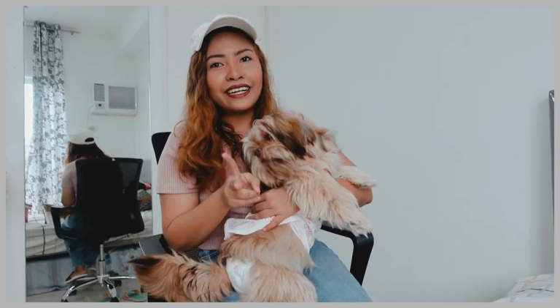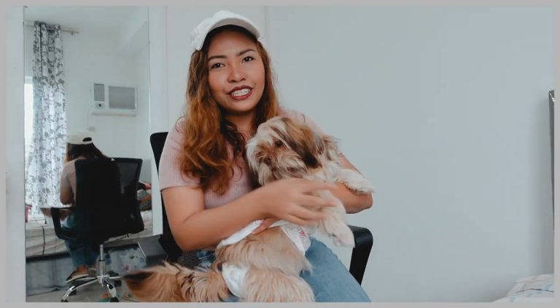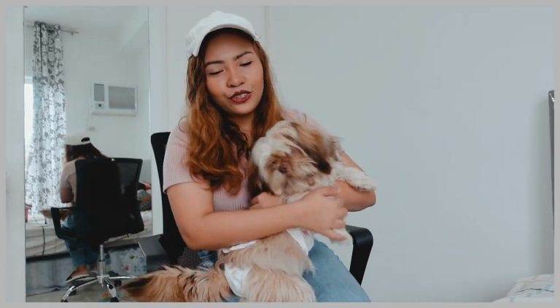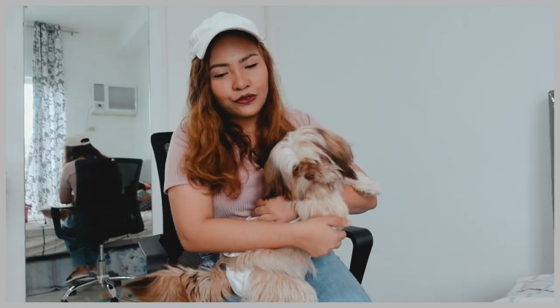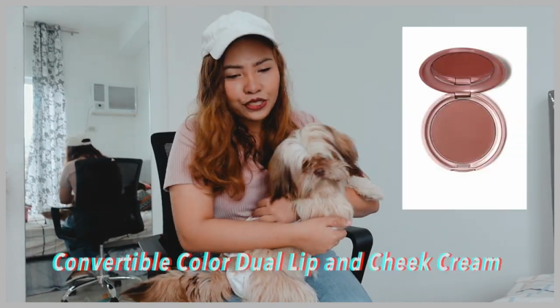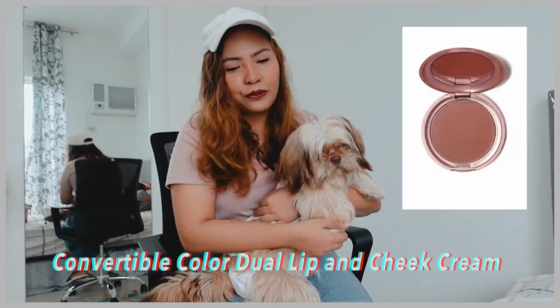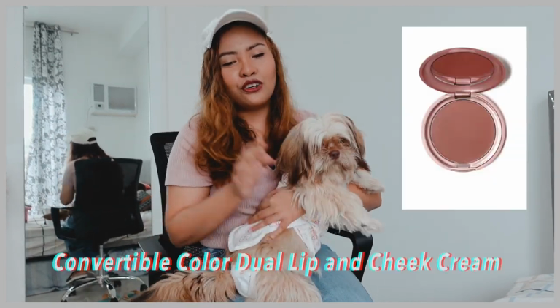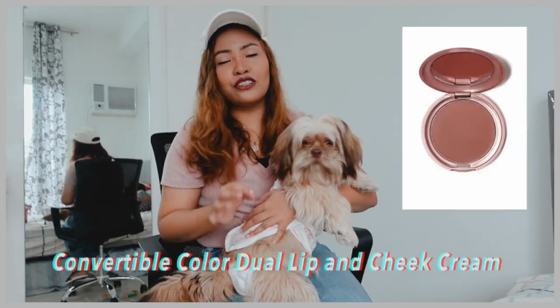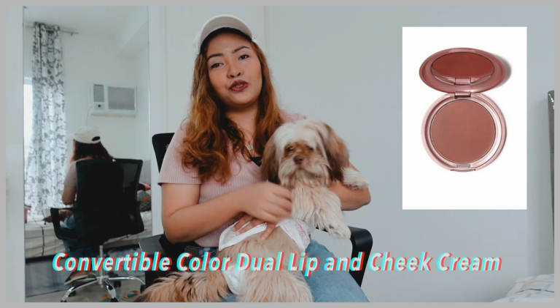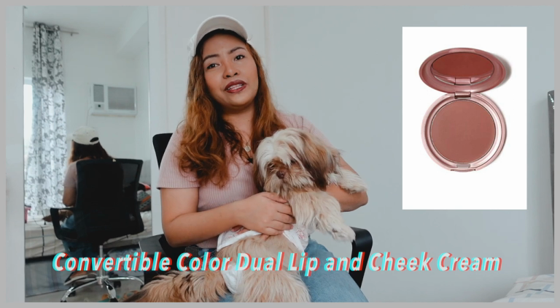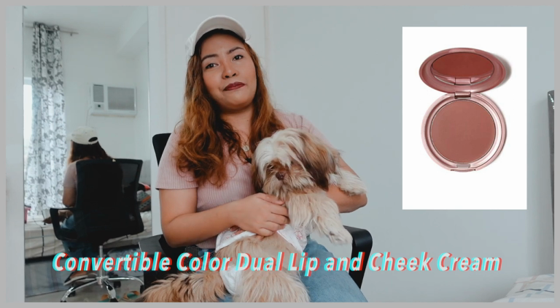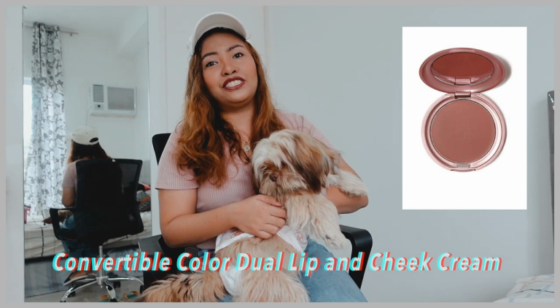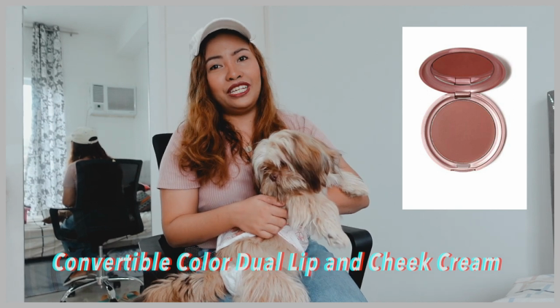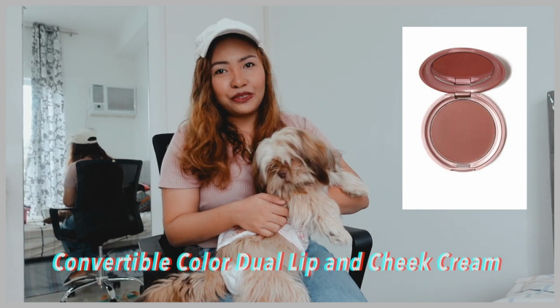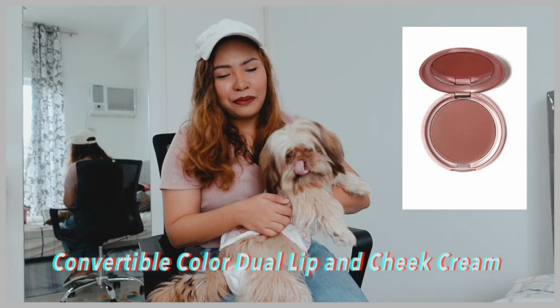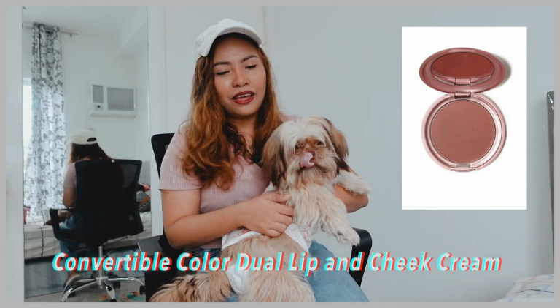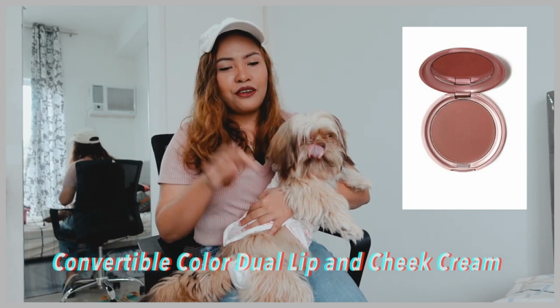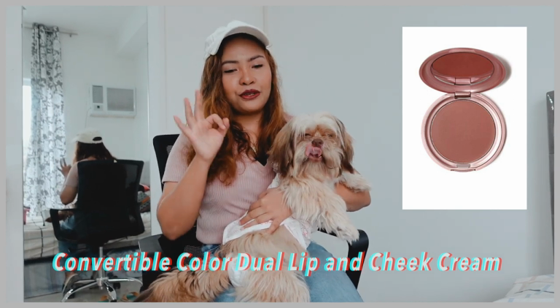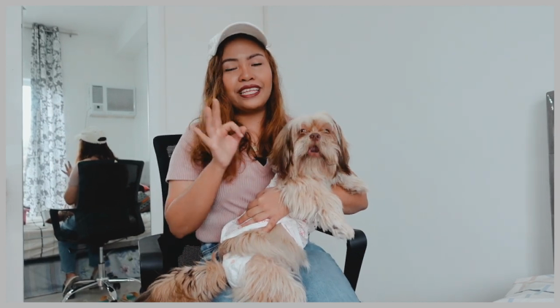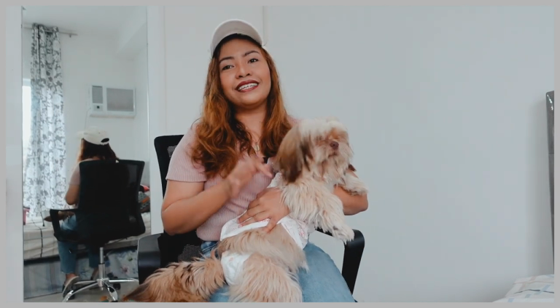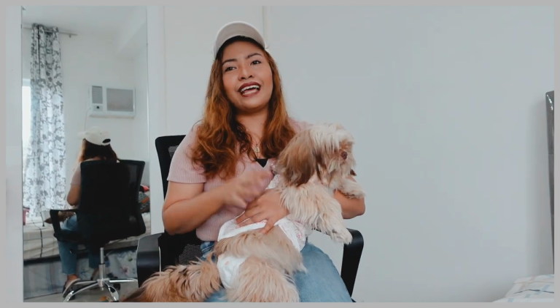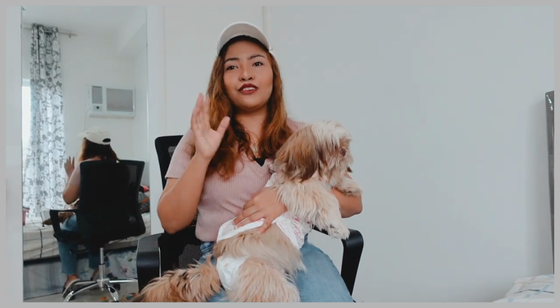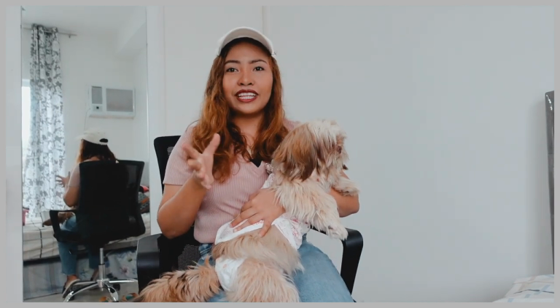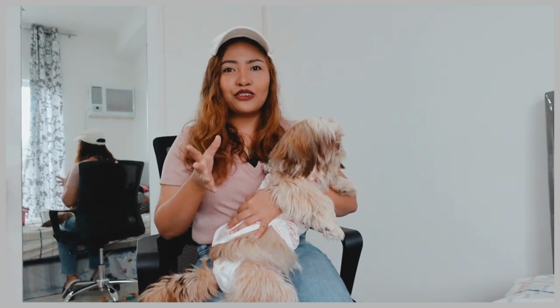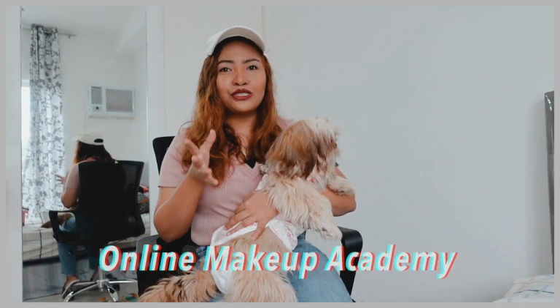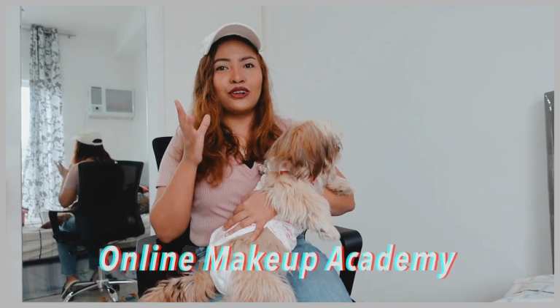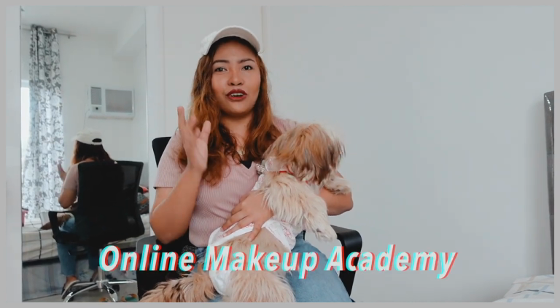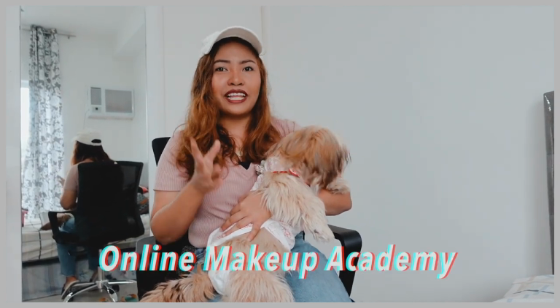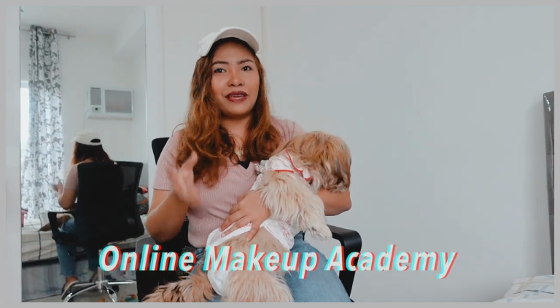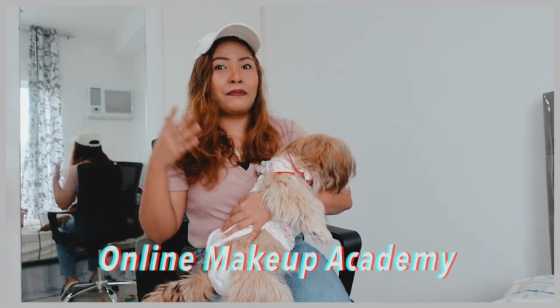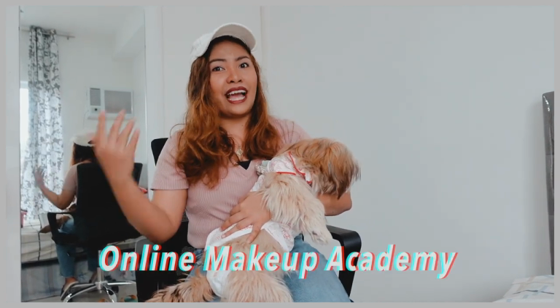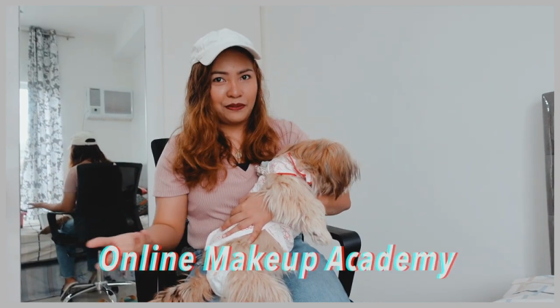Second is the Convertible Color Dual Lip and Cheek Cream. Third is an online course called Online Makeup Academy.